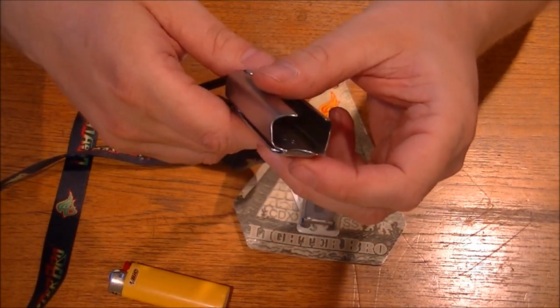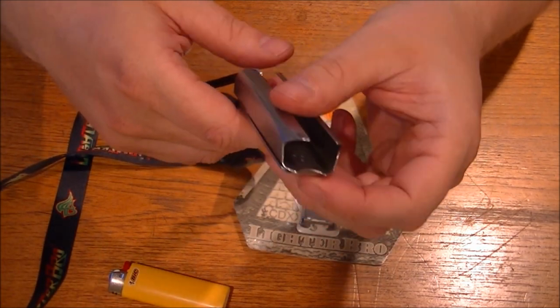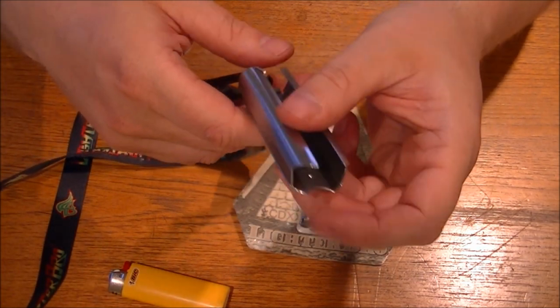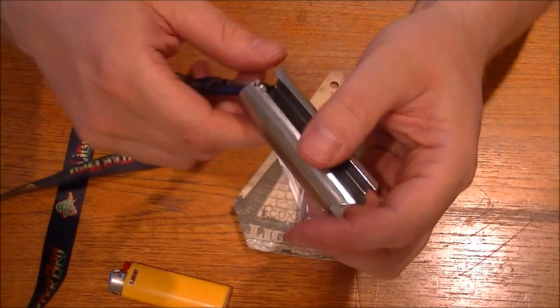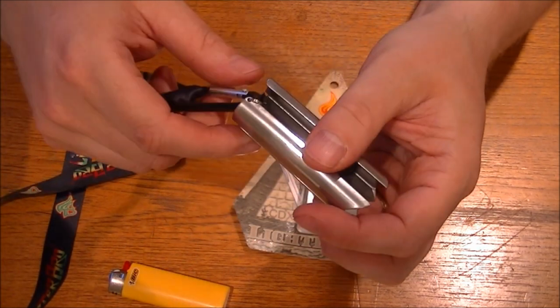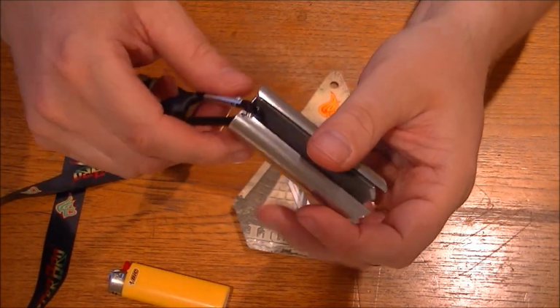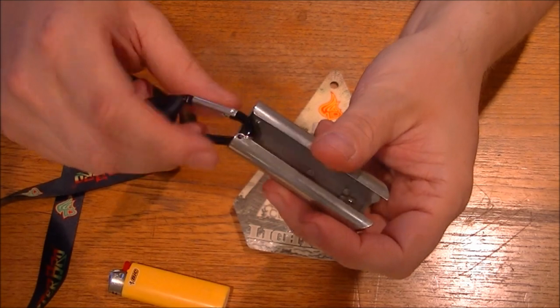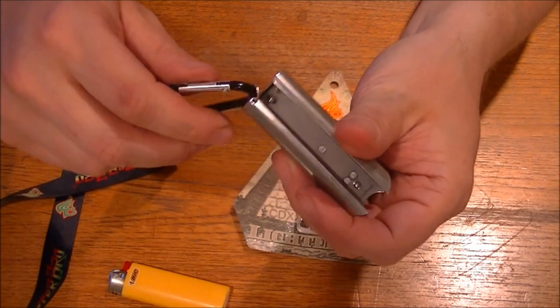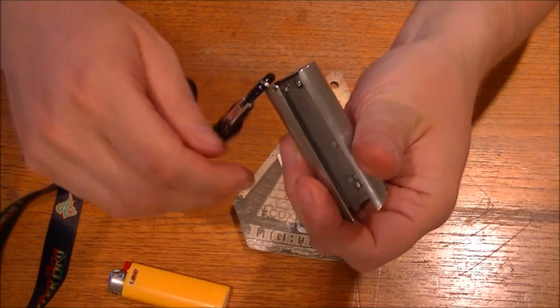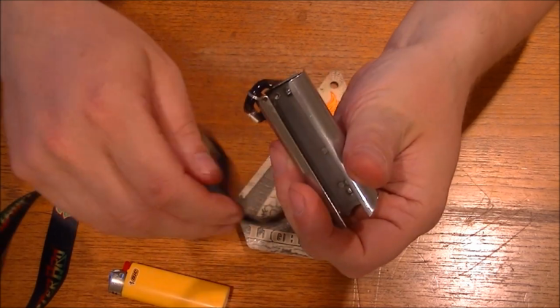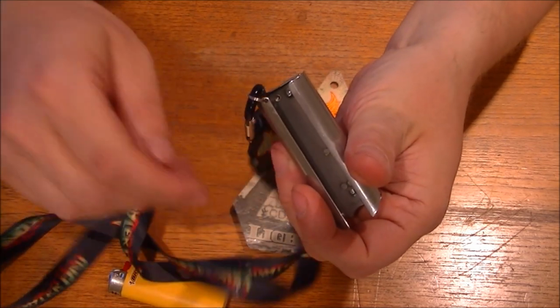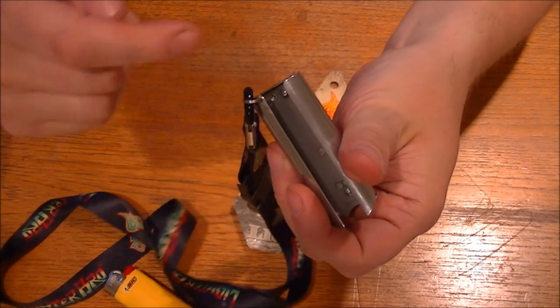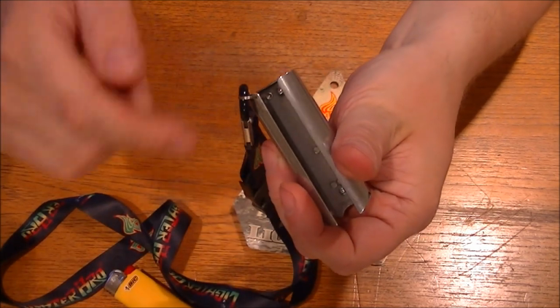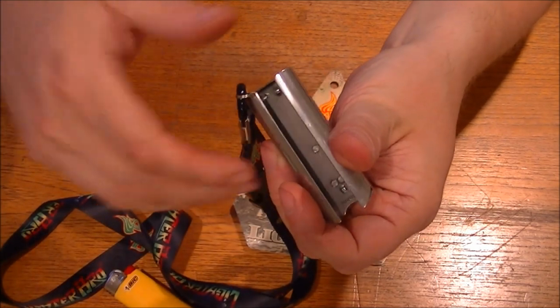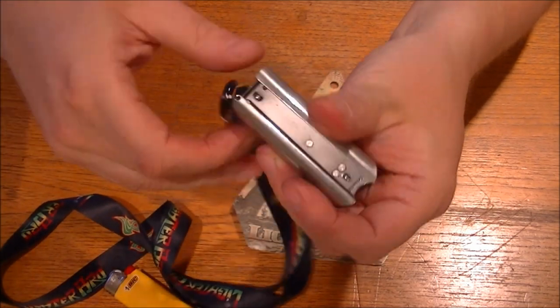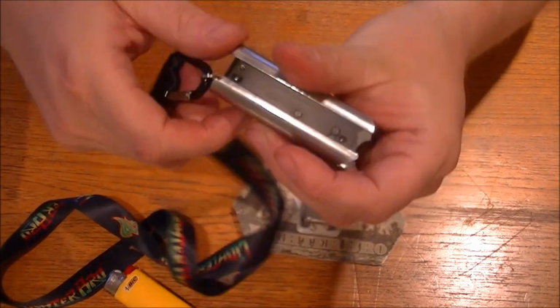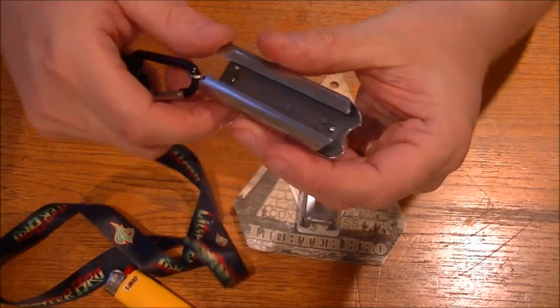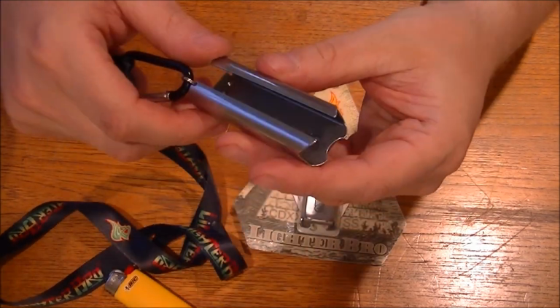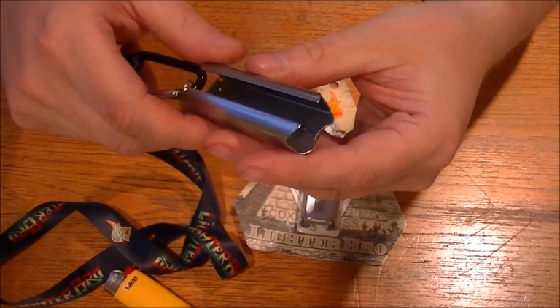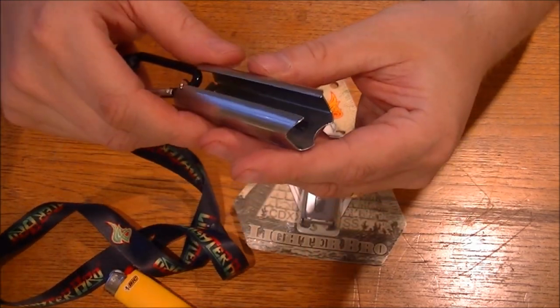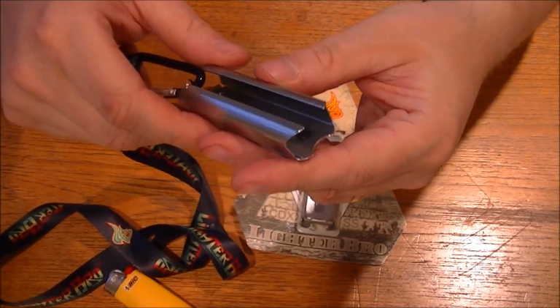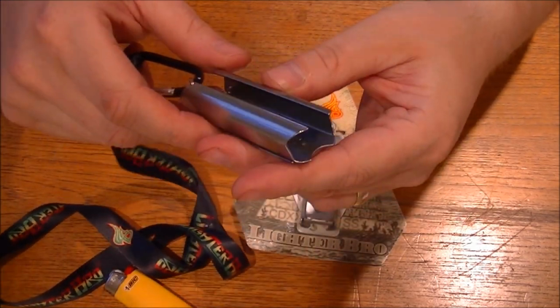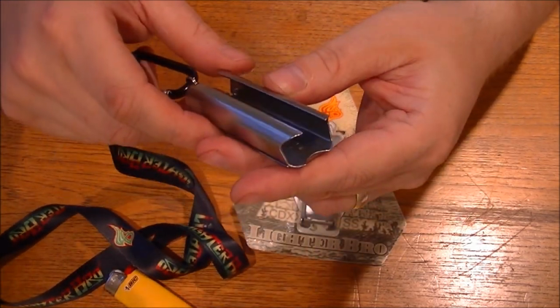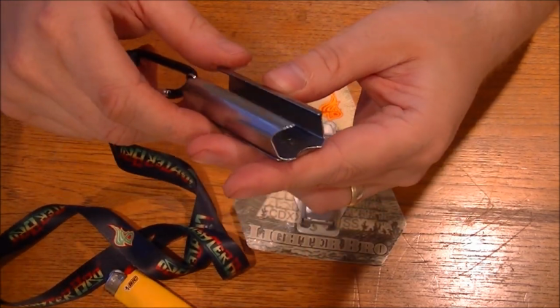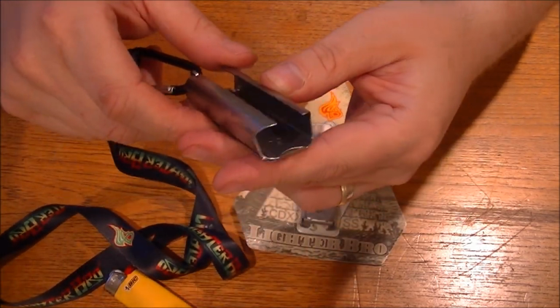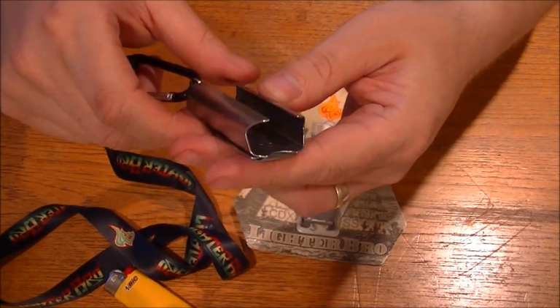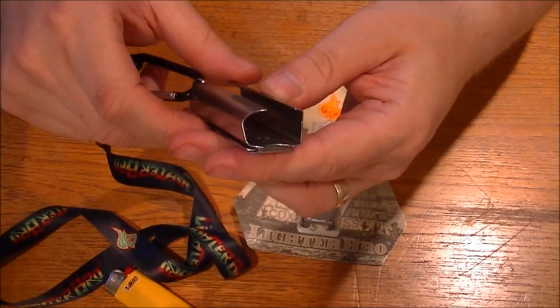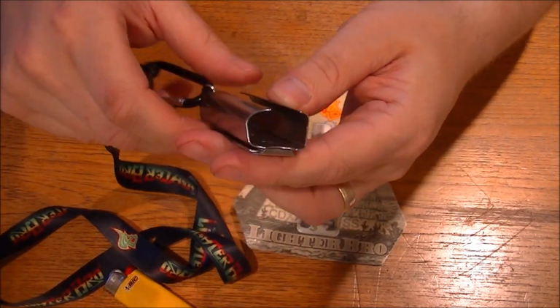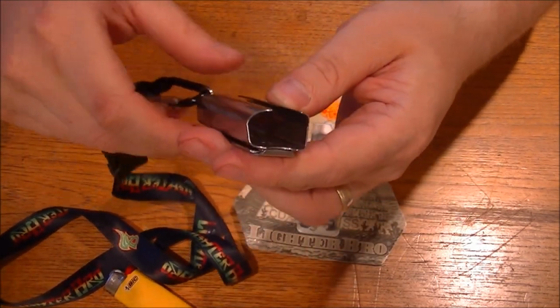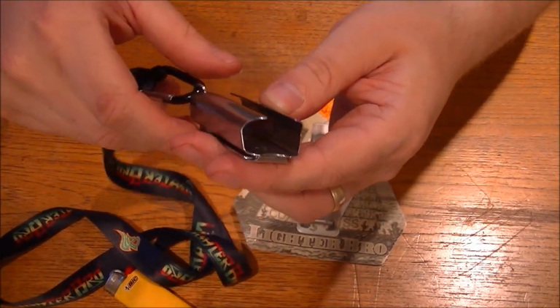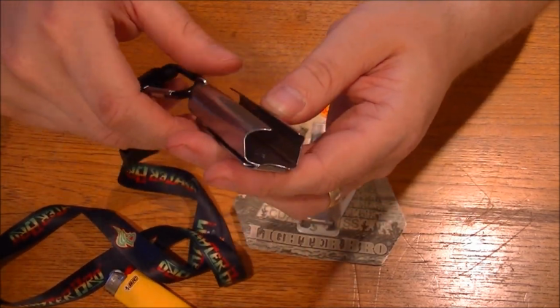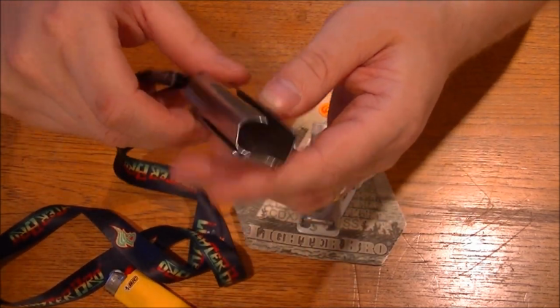Once it's in there, you've got a bottle opener — which is, well, that's pretty cool.